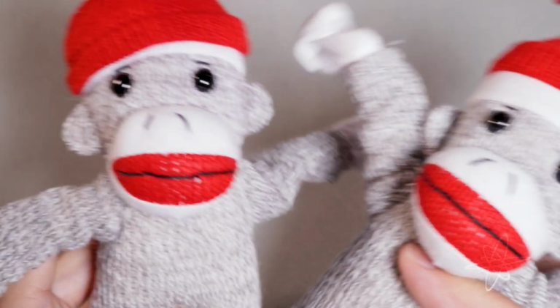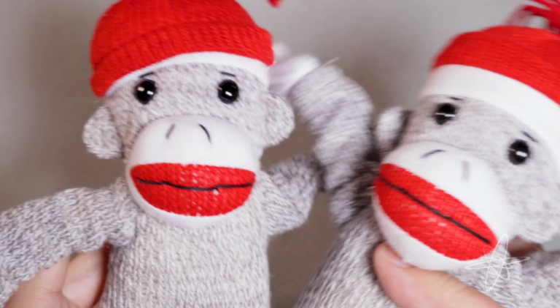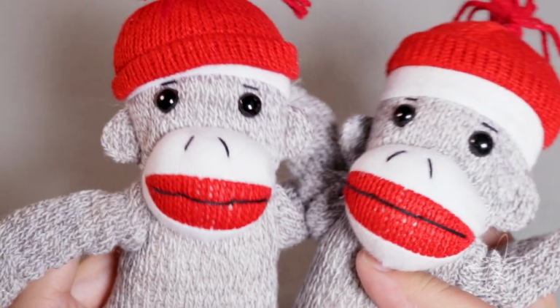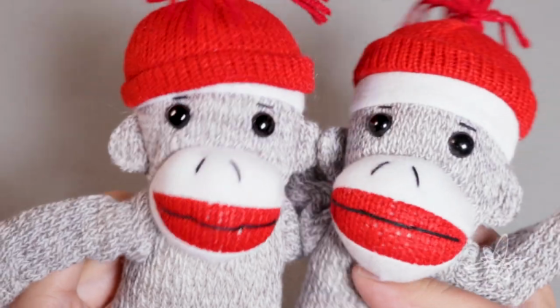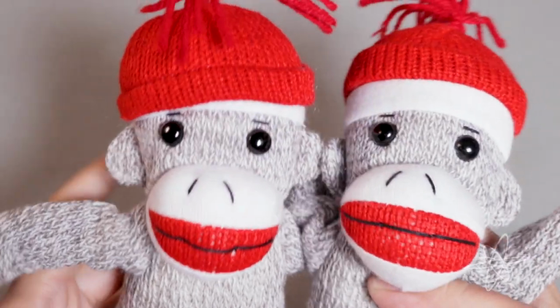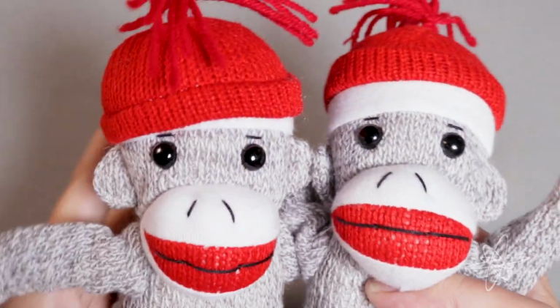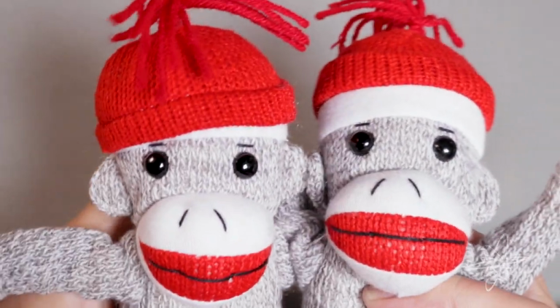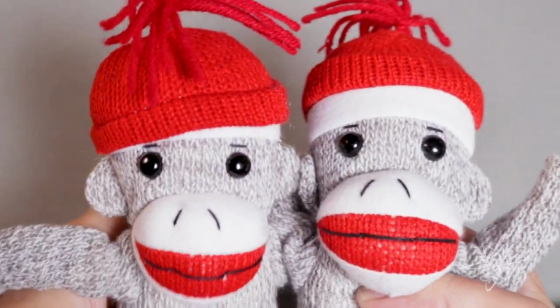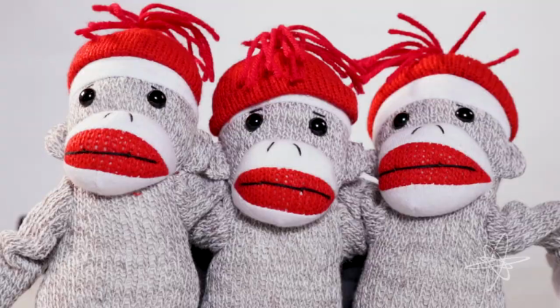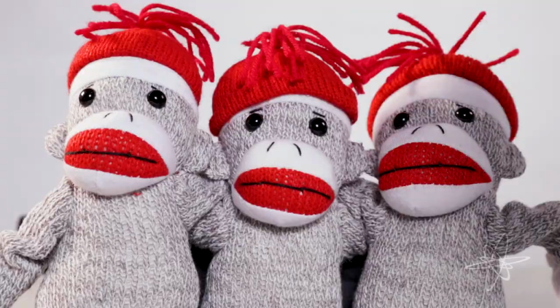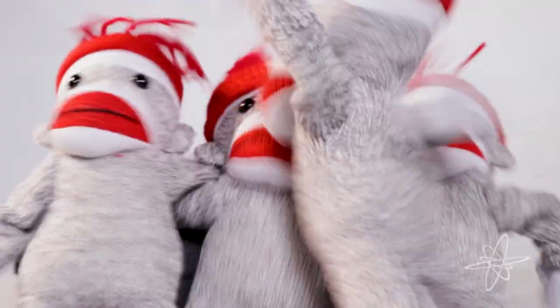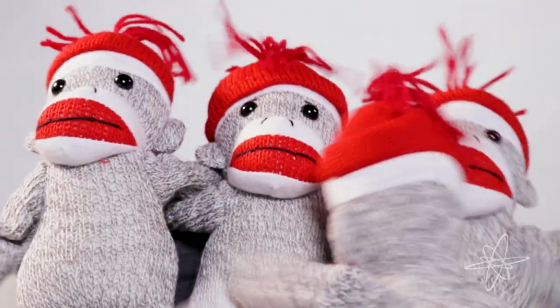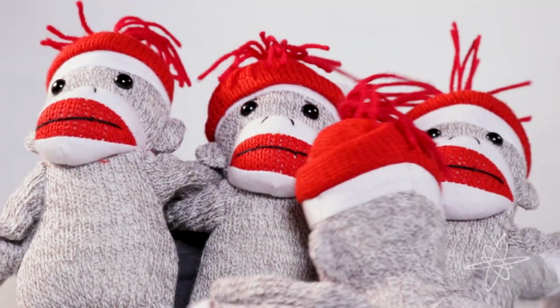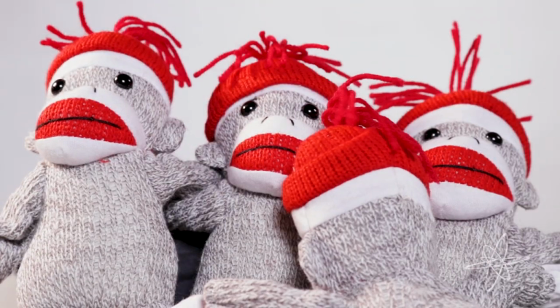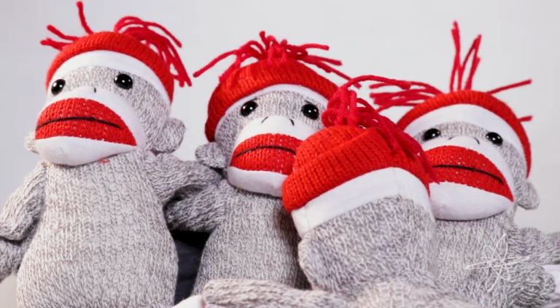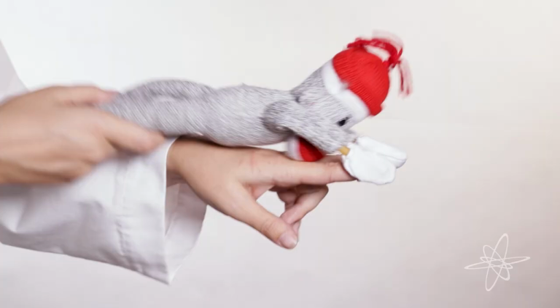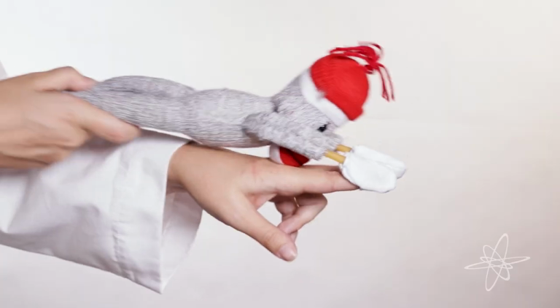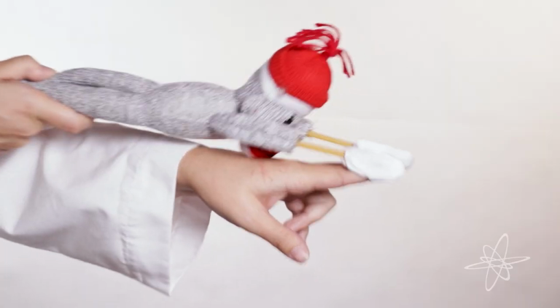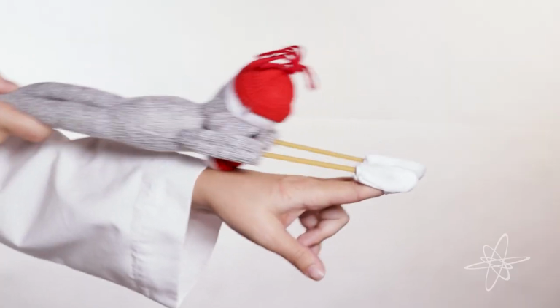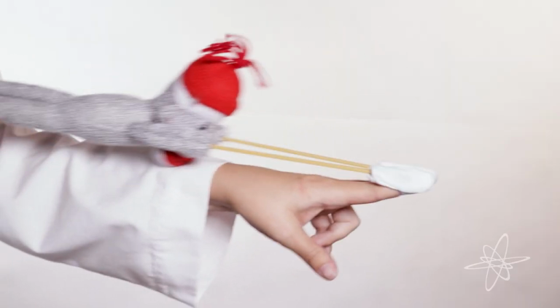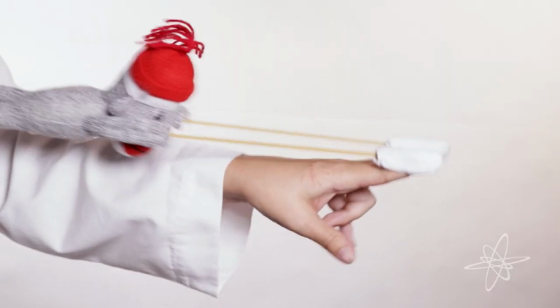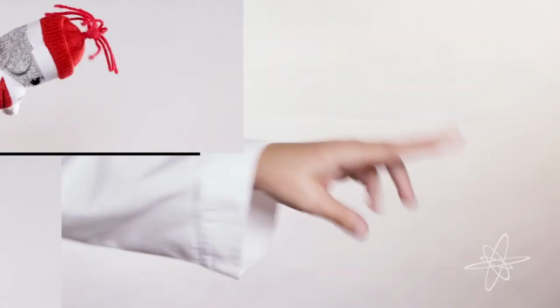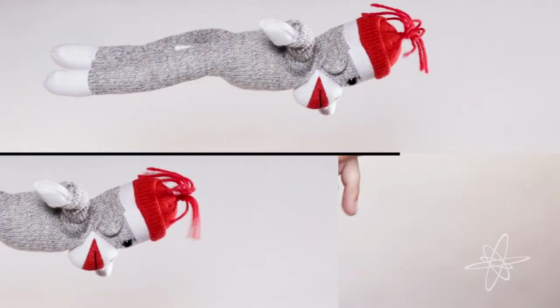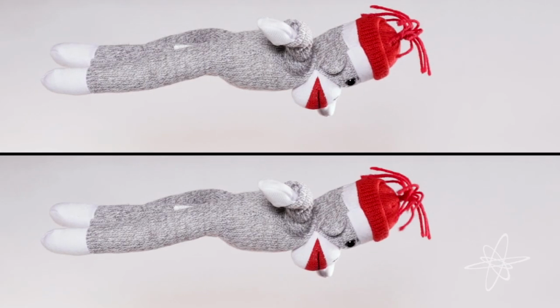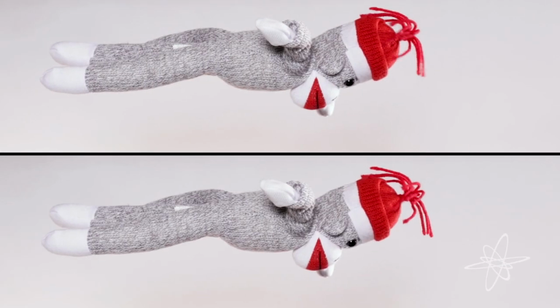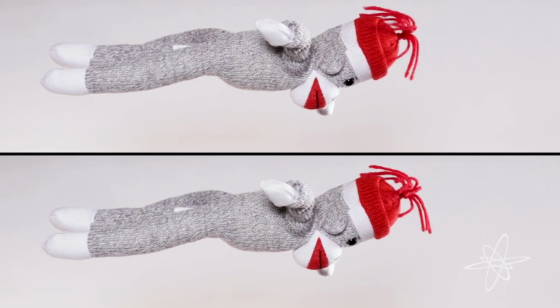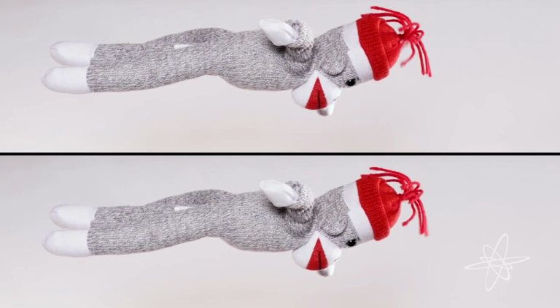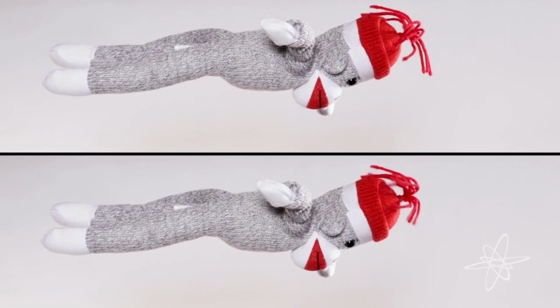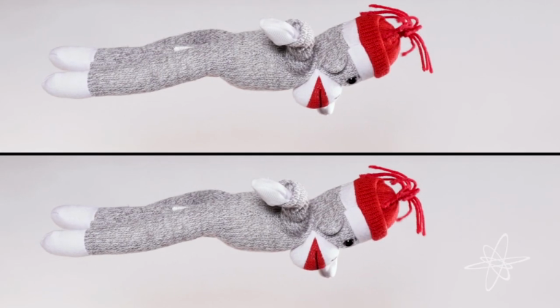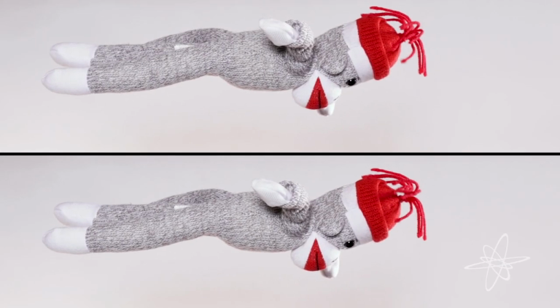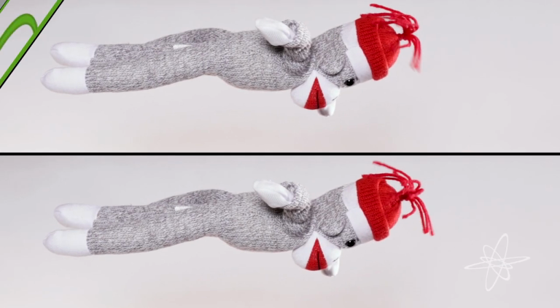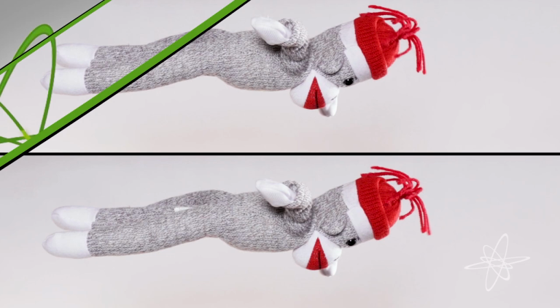Share this classic cuddly buddy with the whole family. Take aim with a two-pack of Superfly Sock Monkeys.